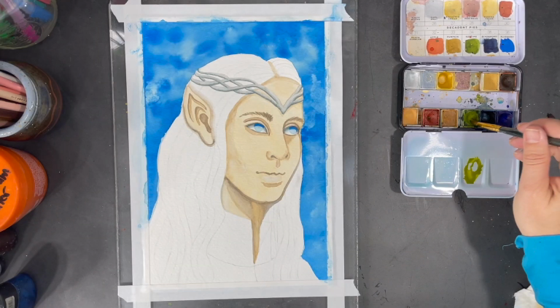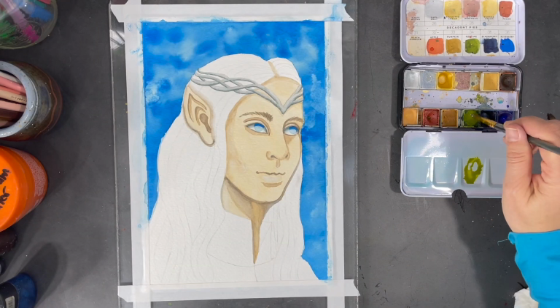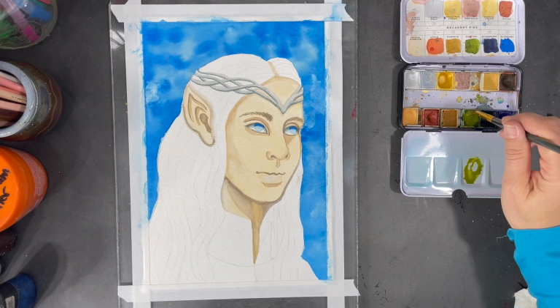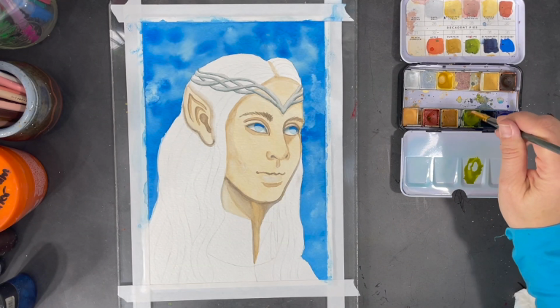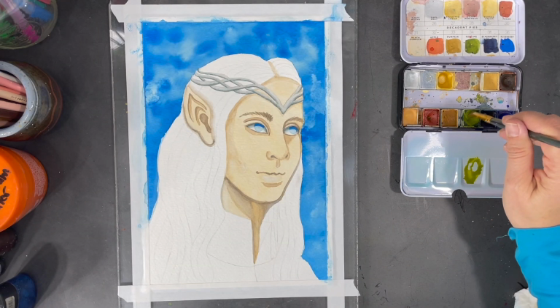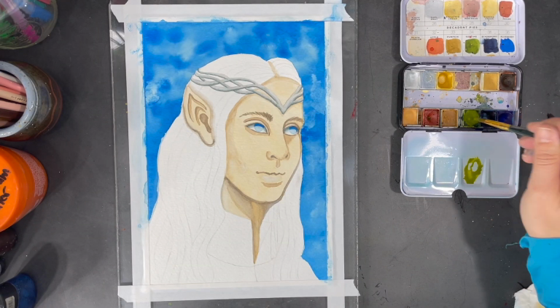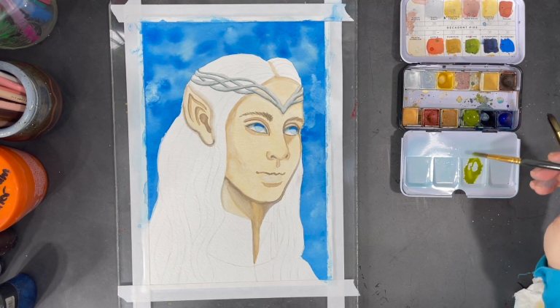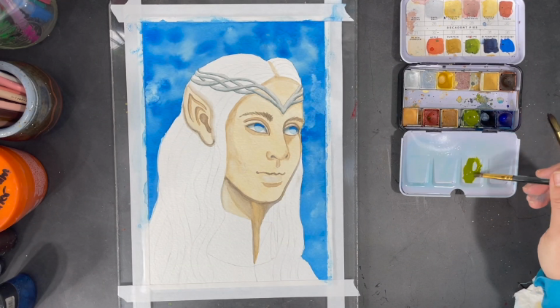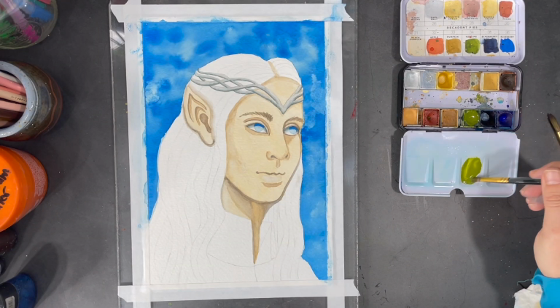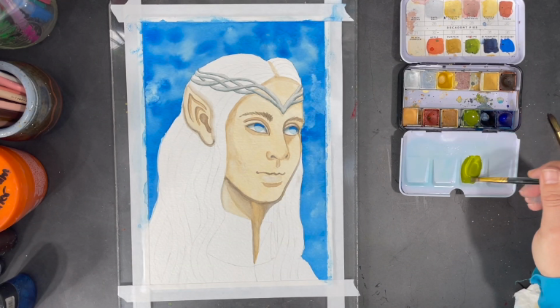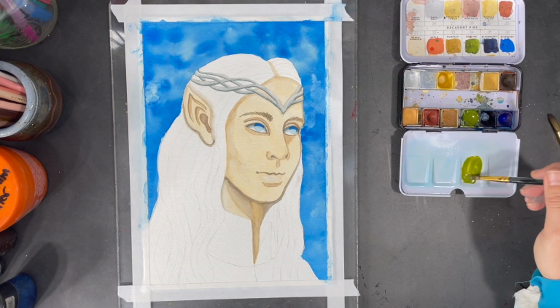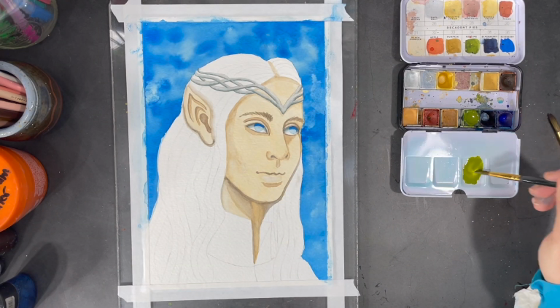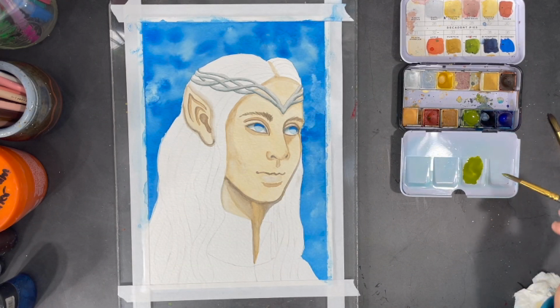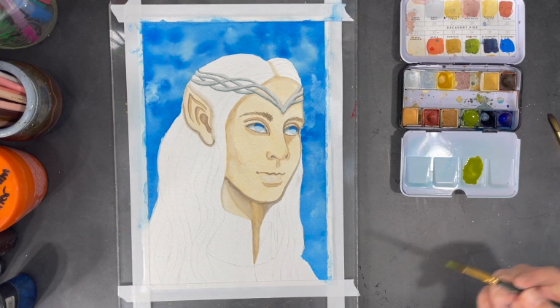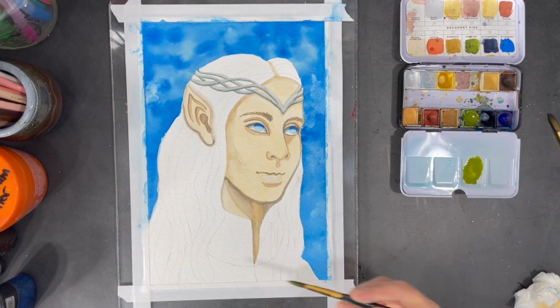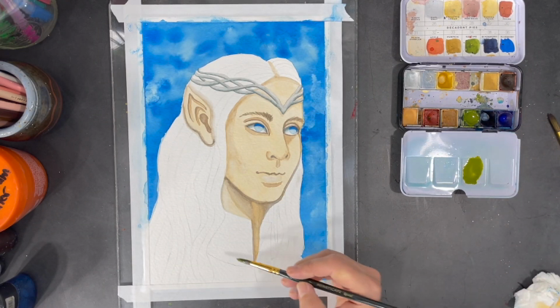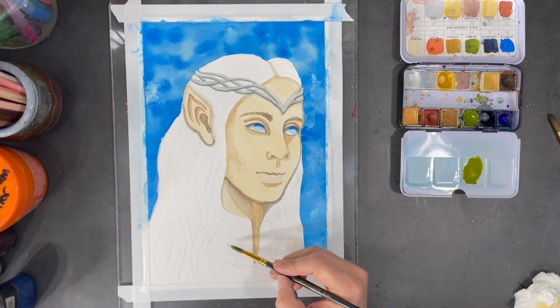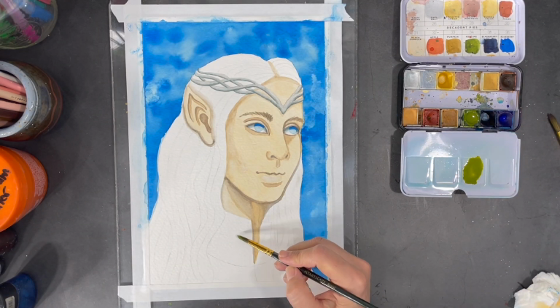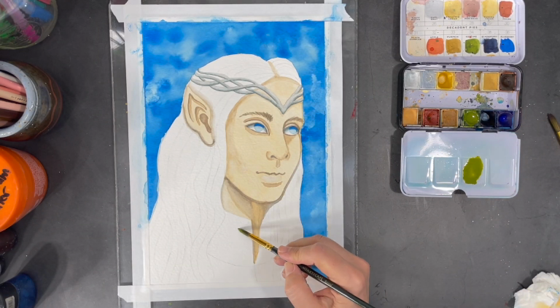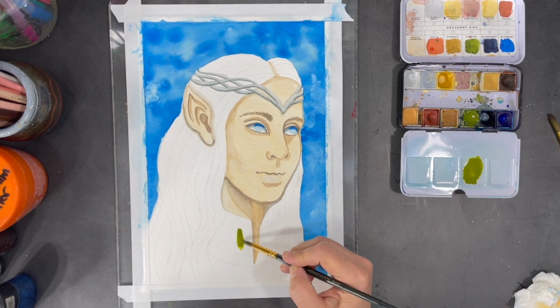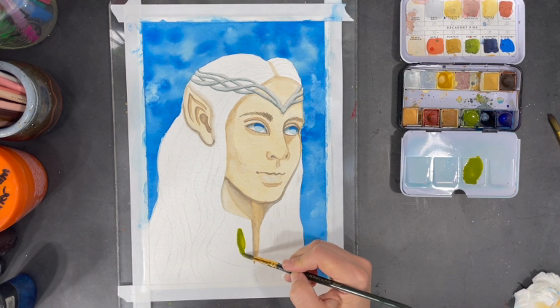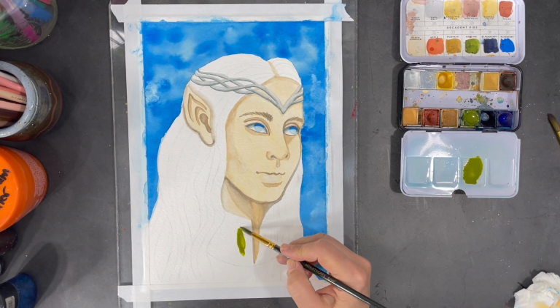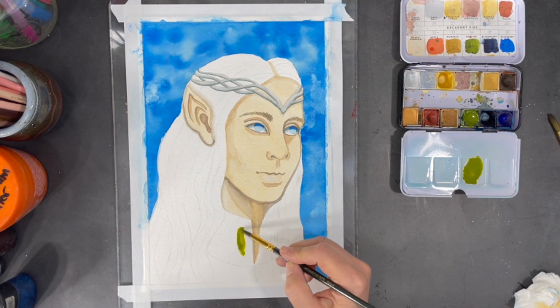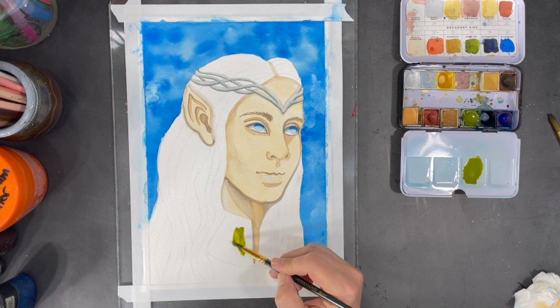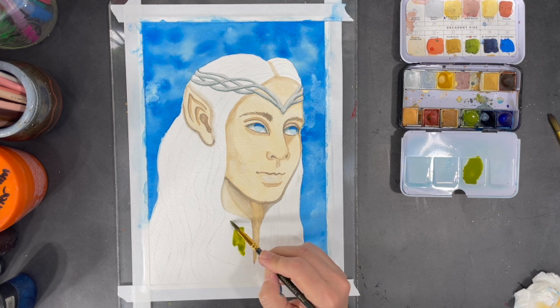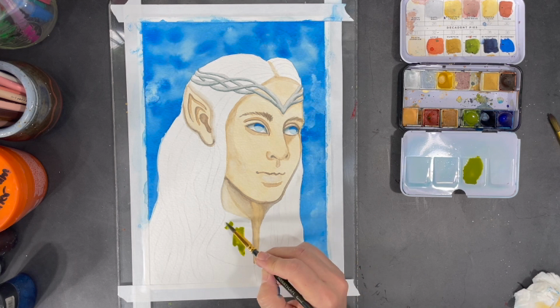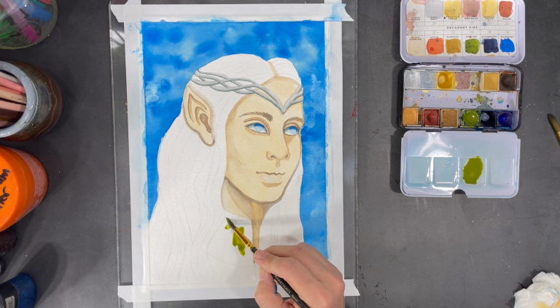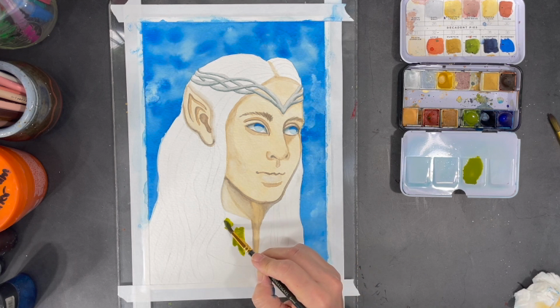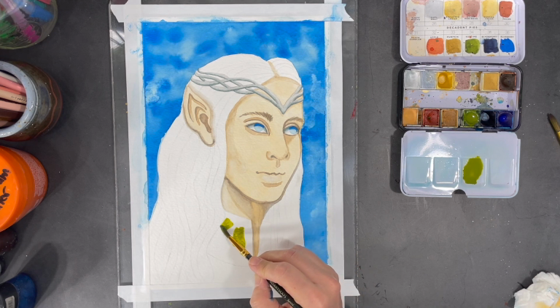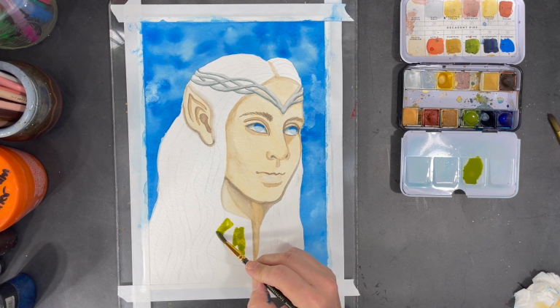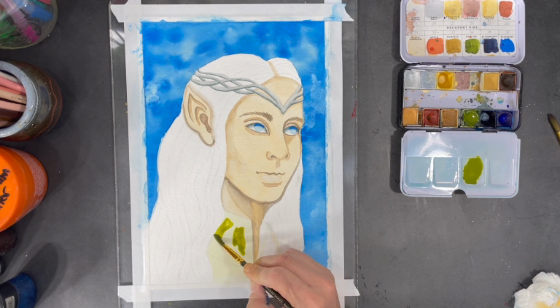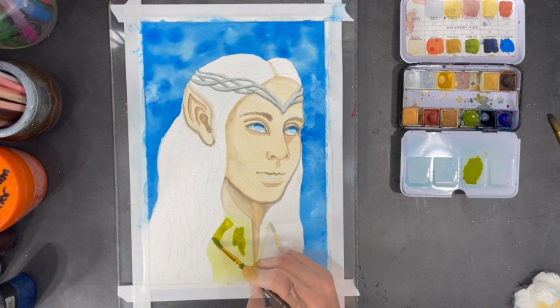I think key lime green will be the perfect color for my elf's garment color.